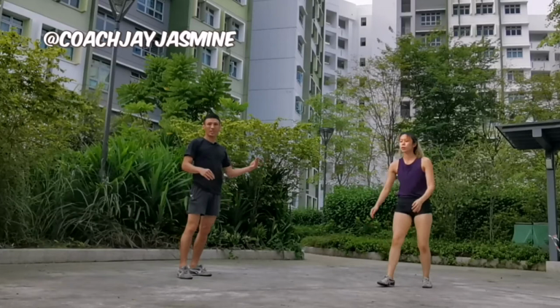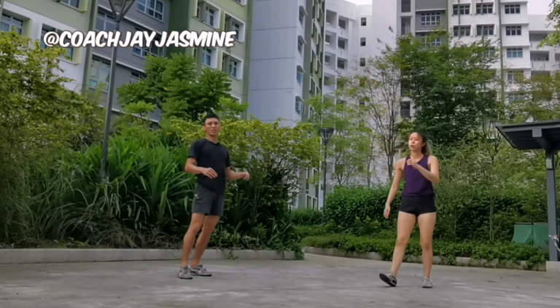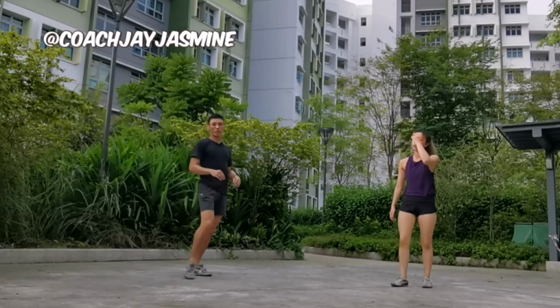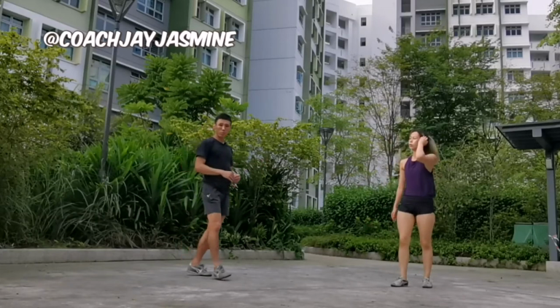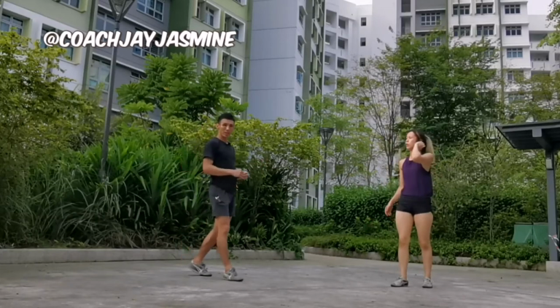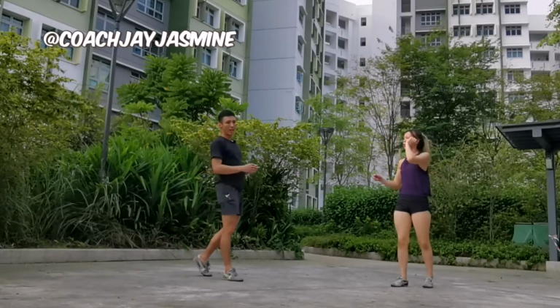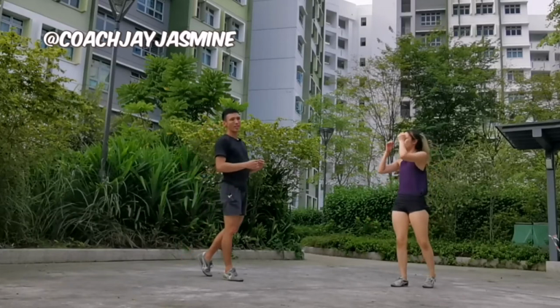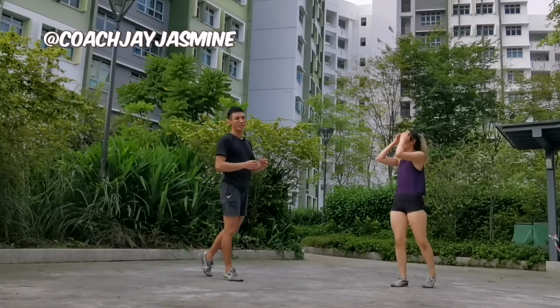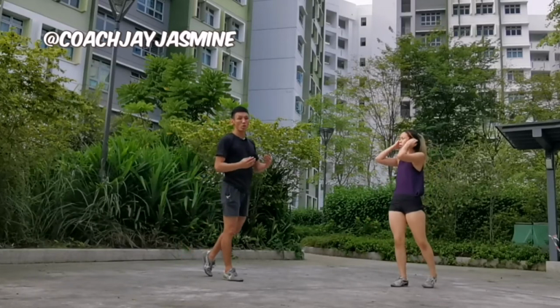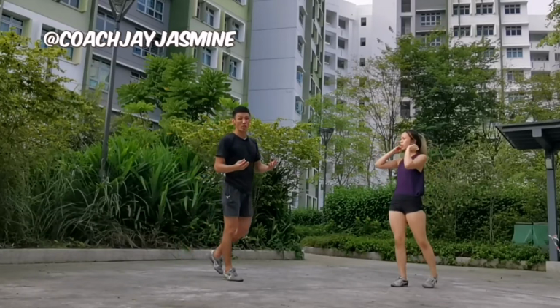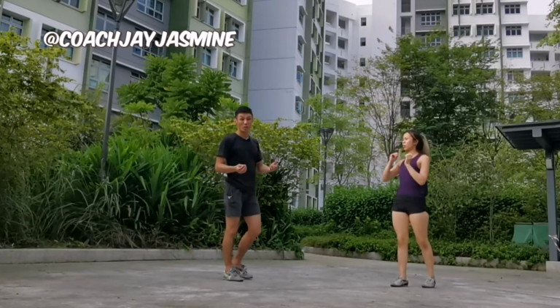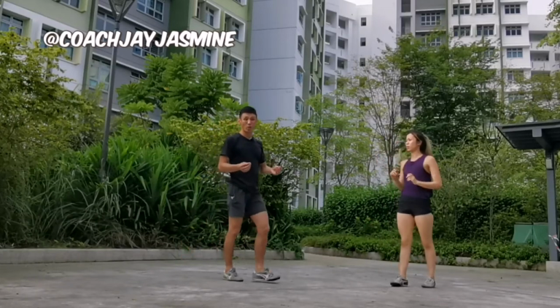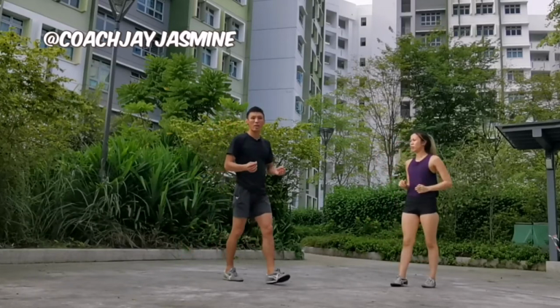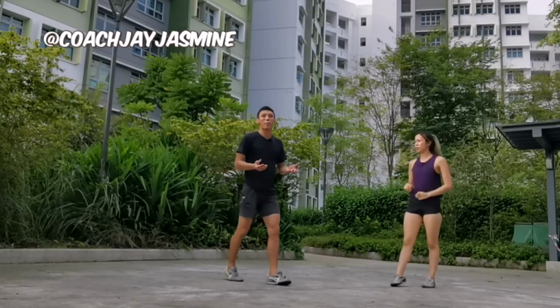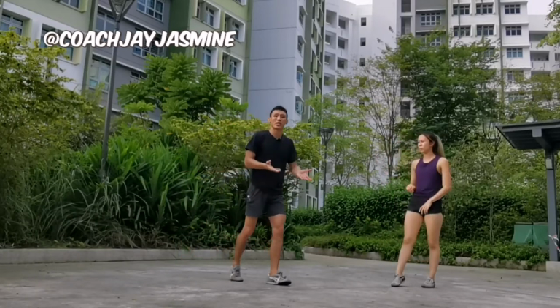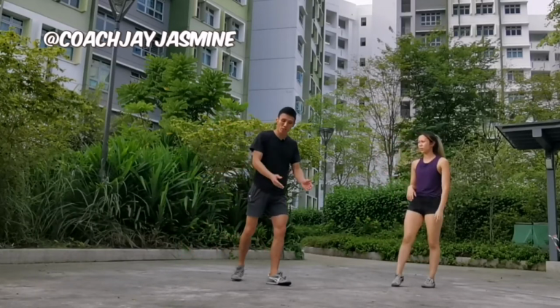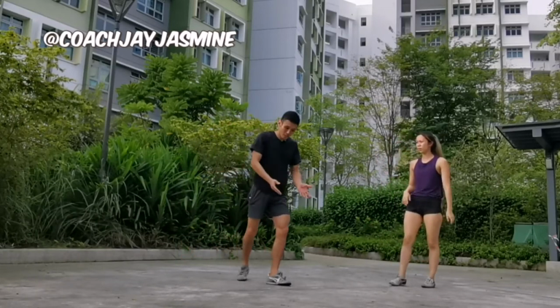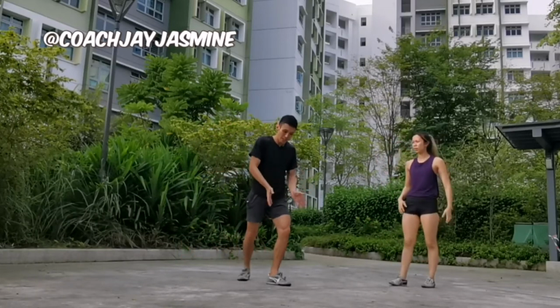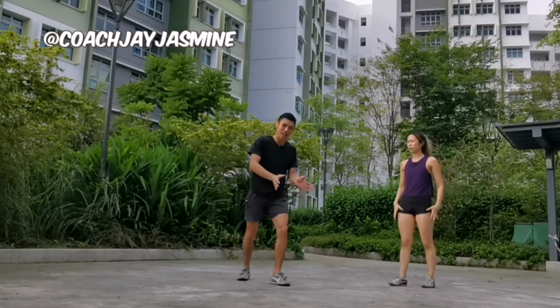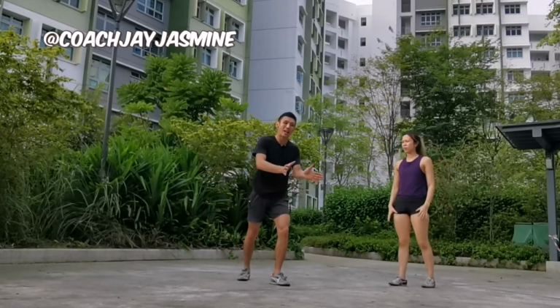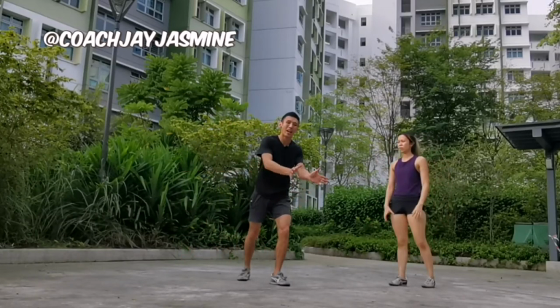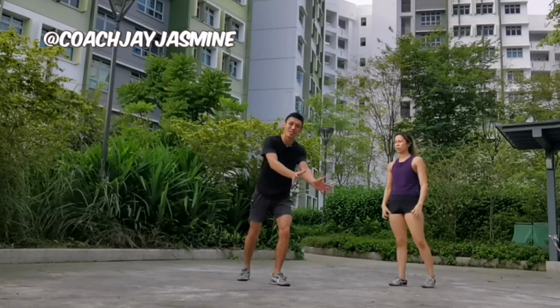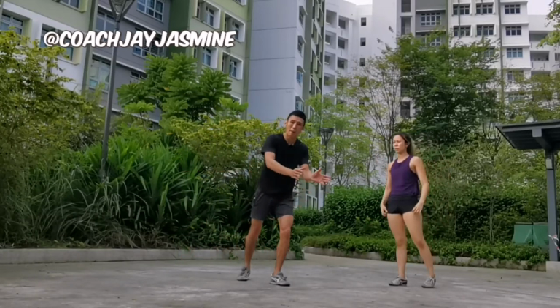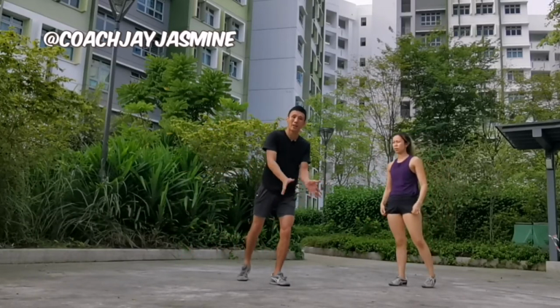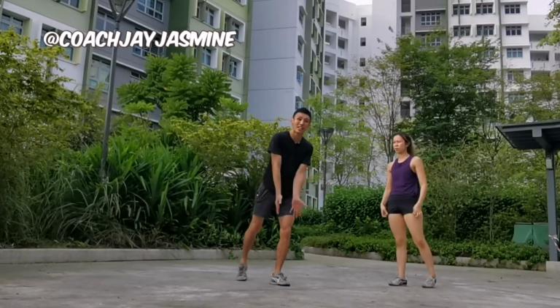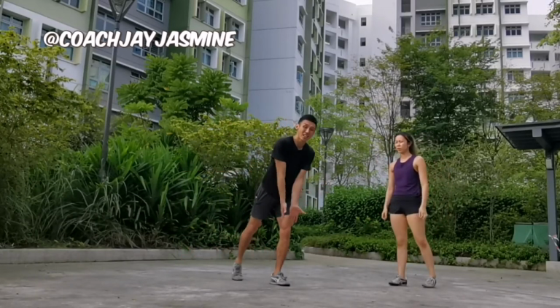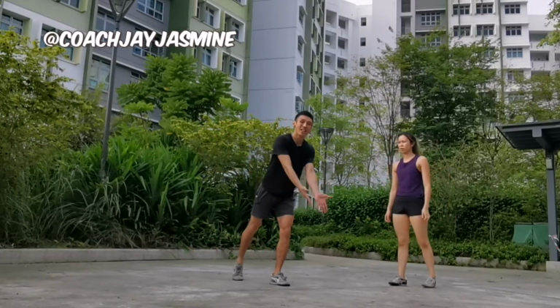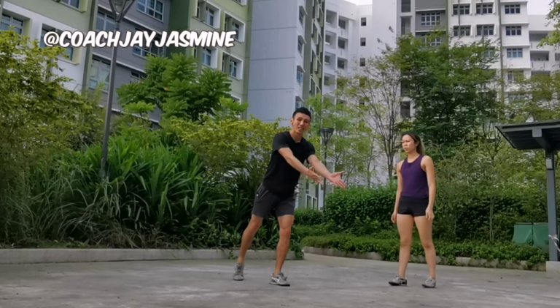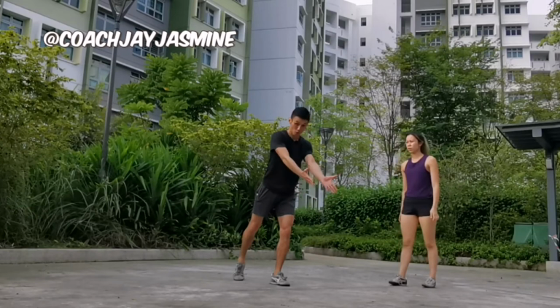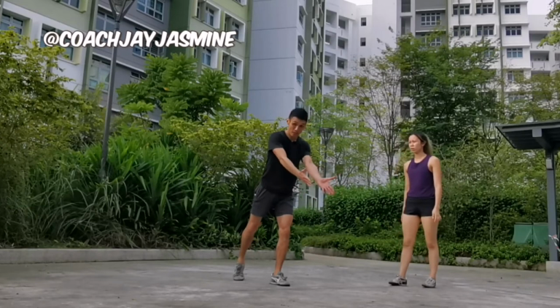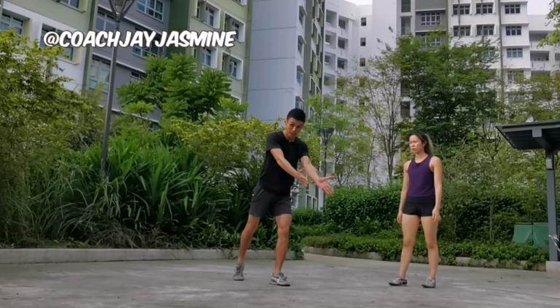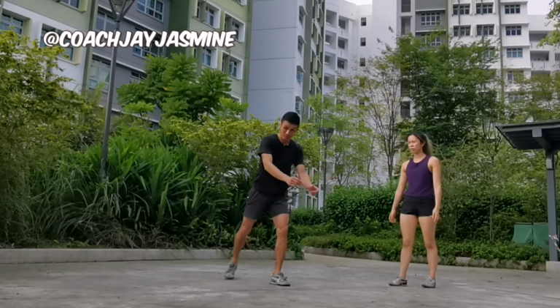This is one of the mistakes, and it is usually done to create a perception that the hands are placed in a straight line.